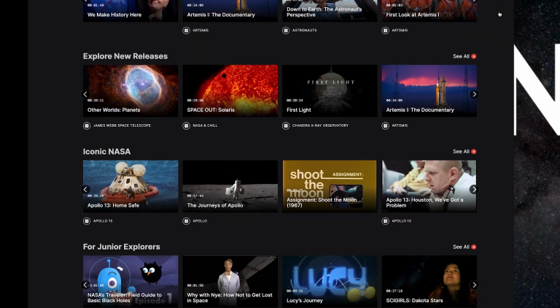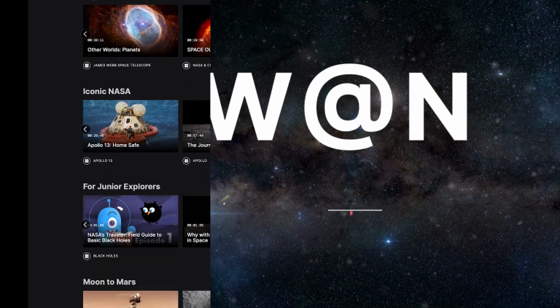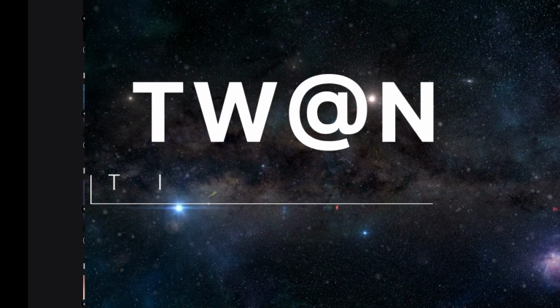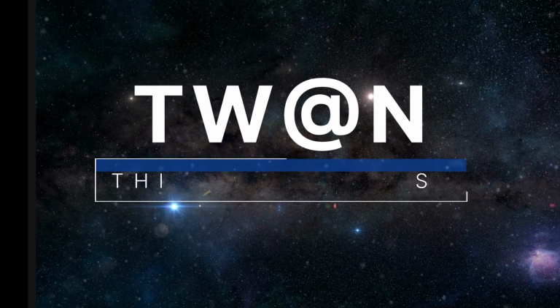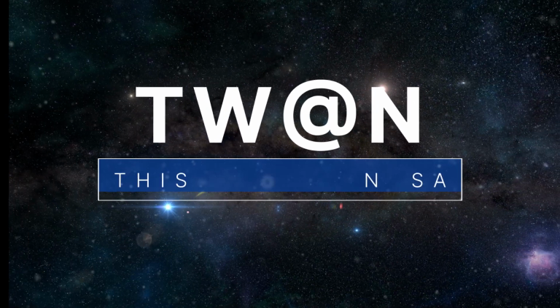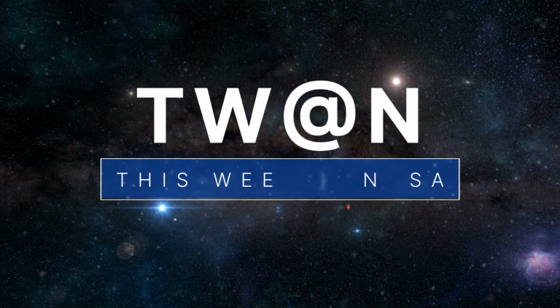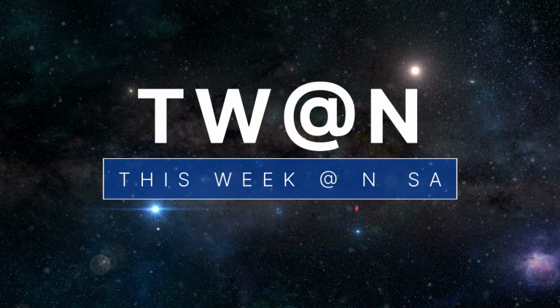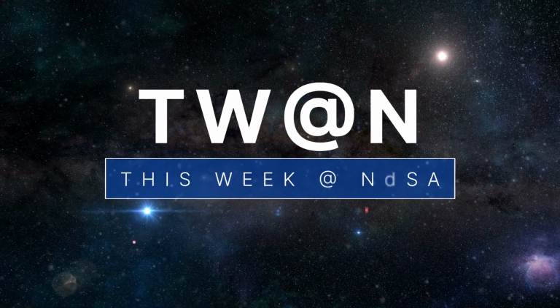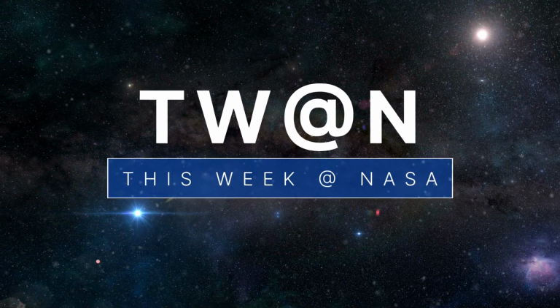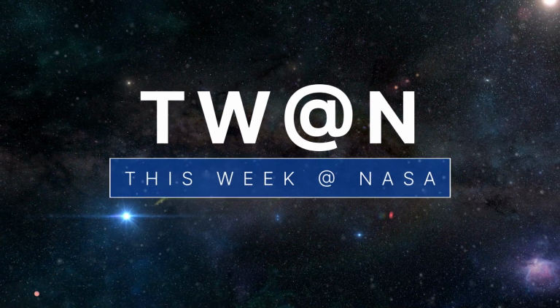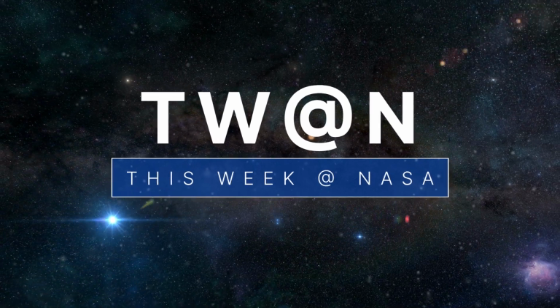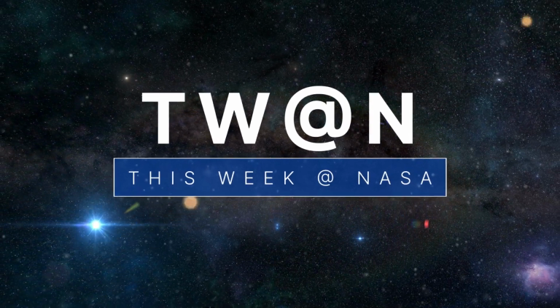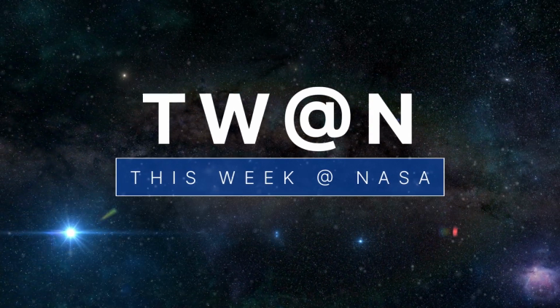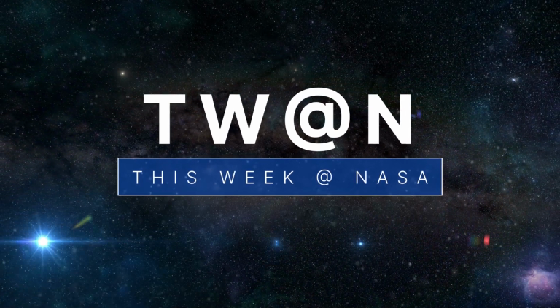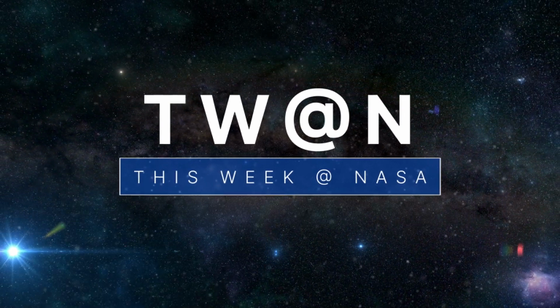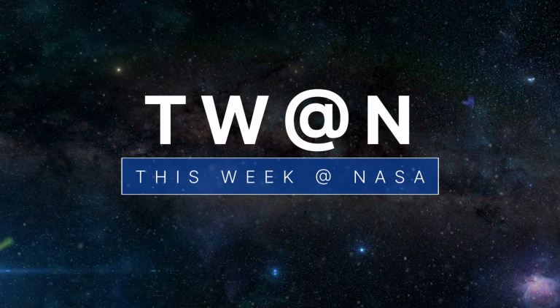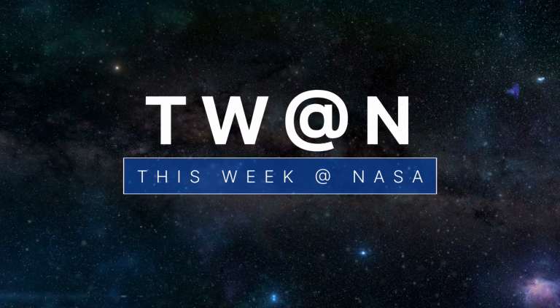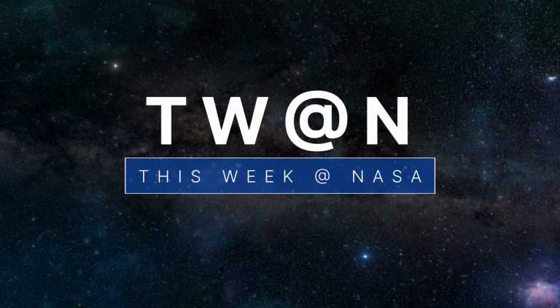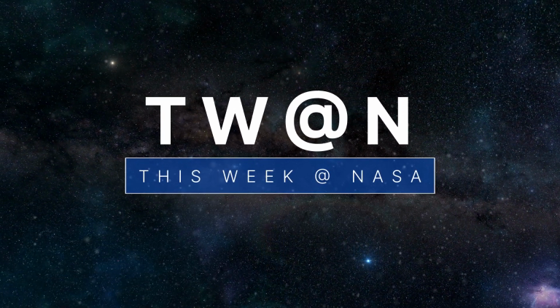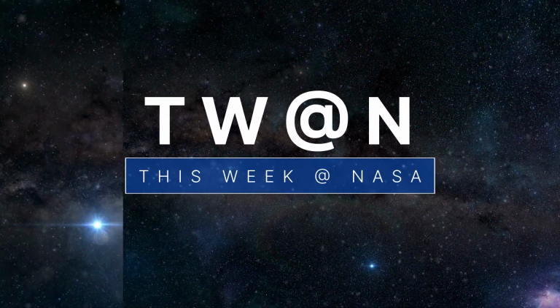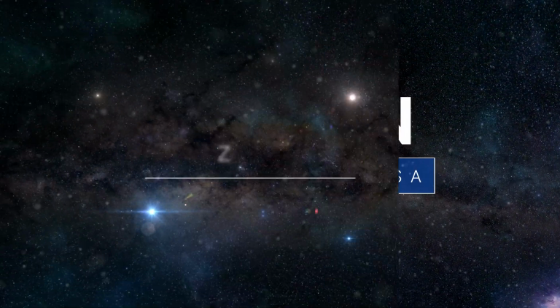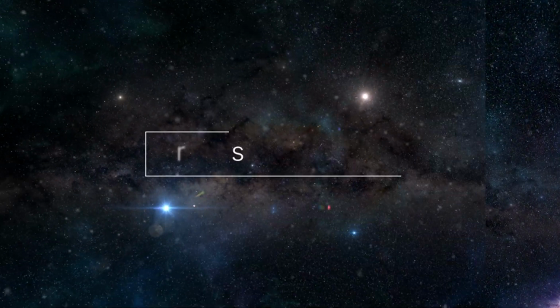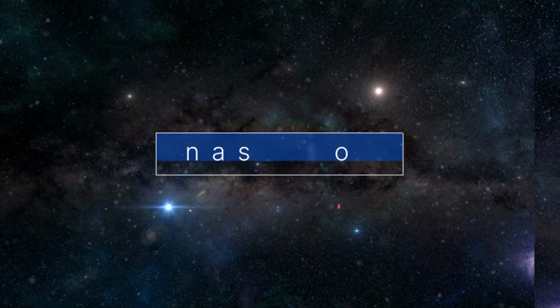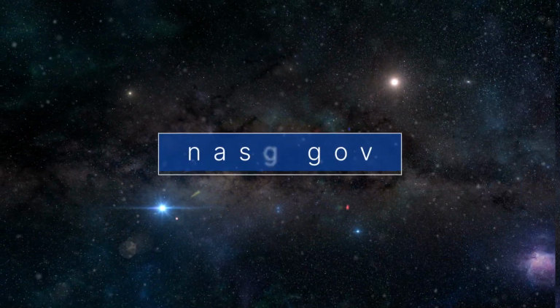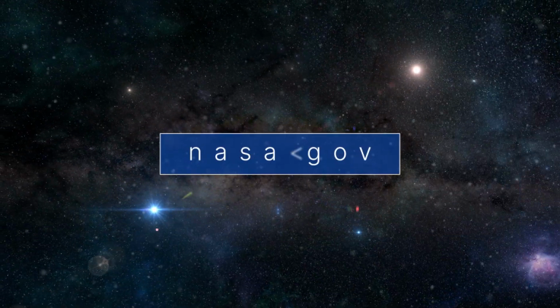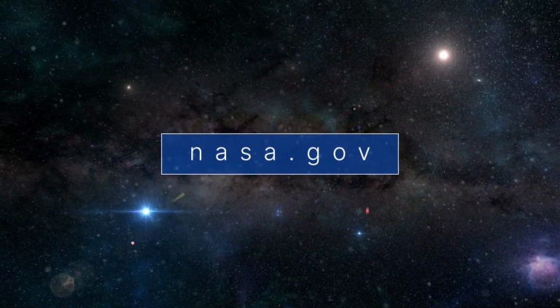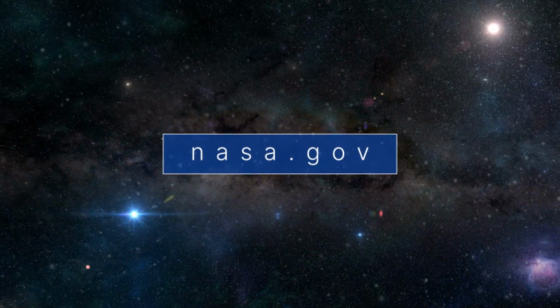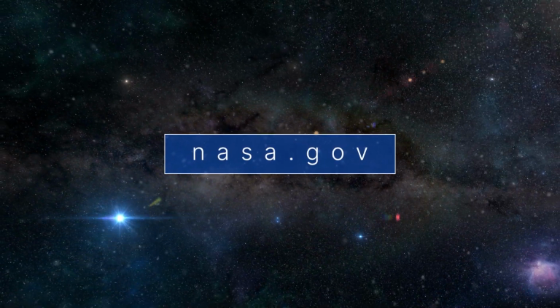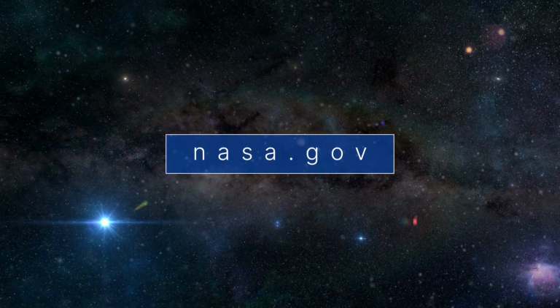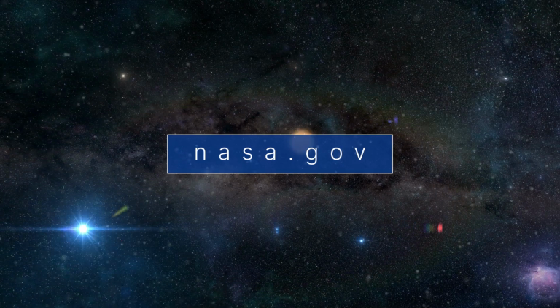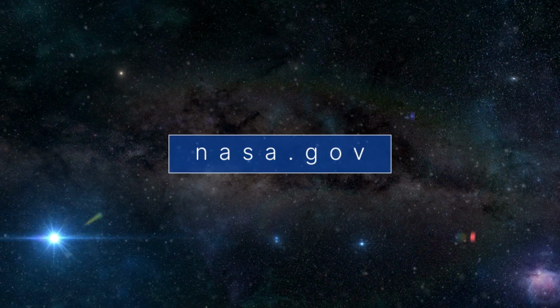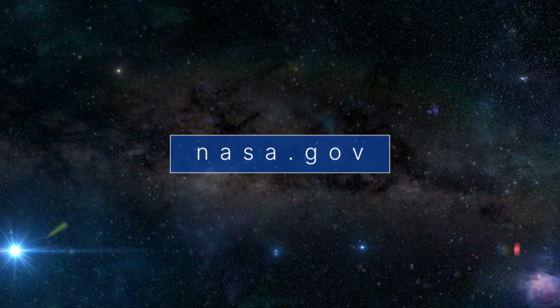And that's what's up this week at NASA. For more about what else we're up to, check out nasa.gov.